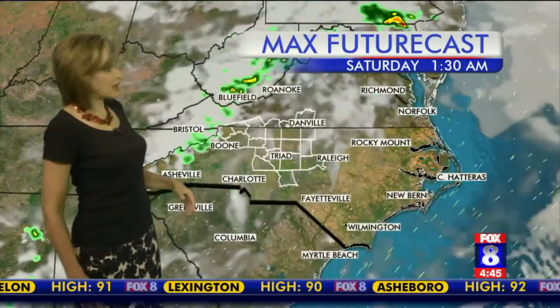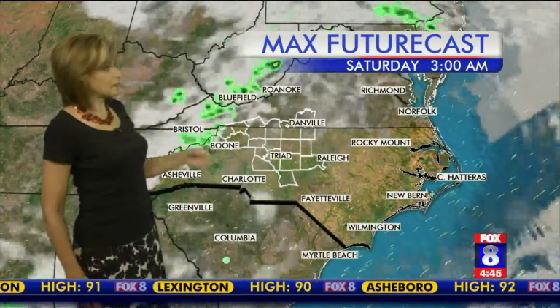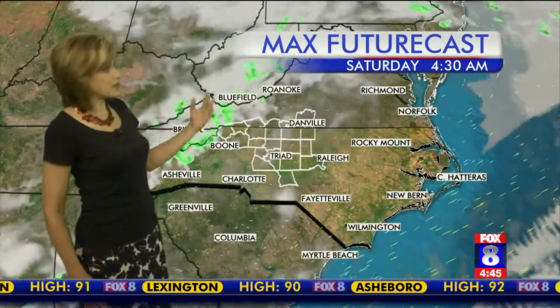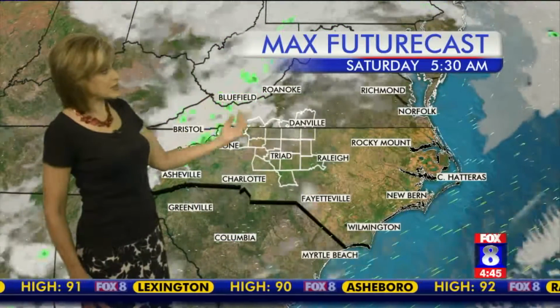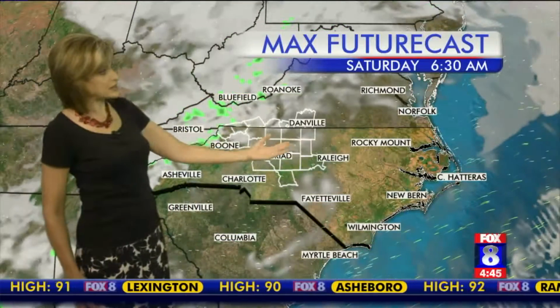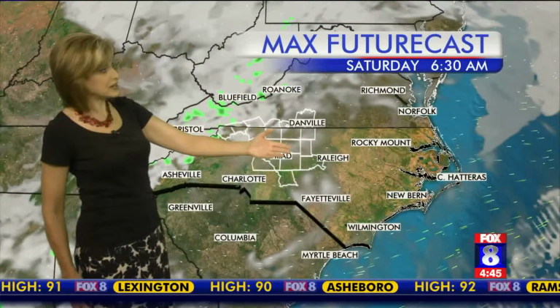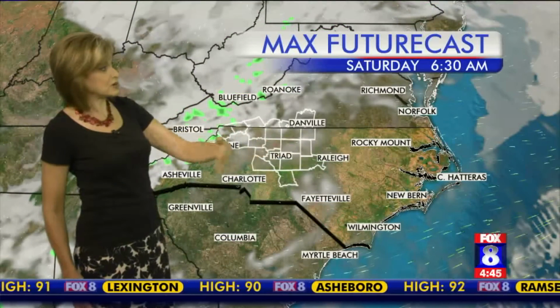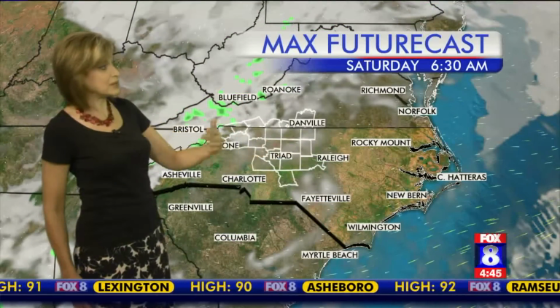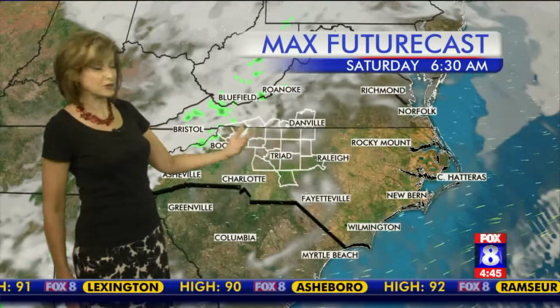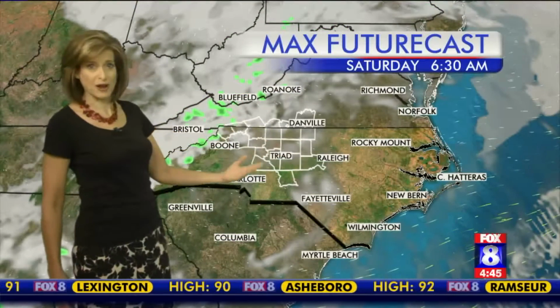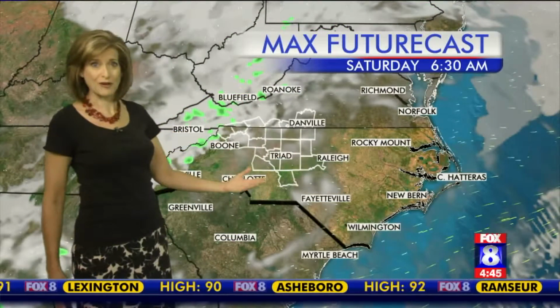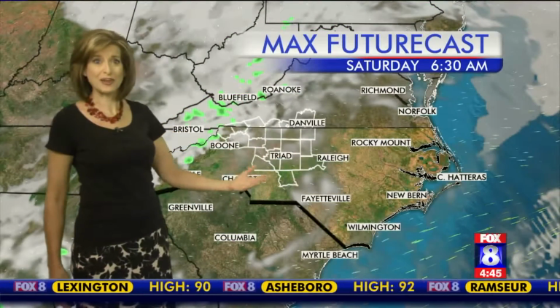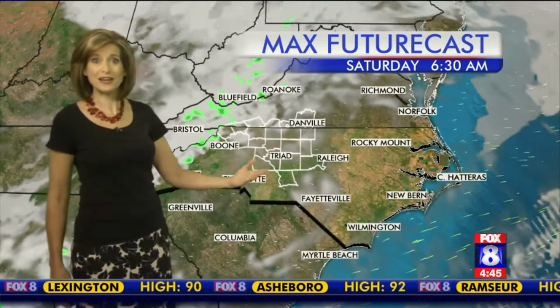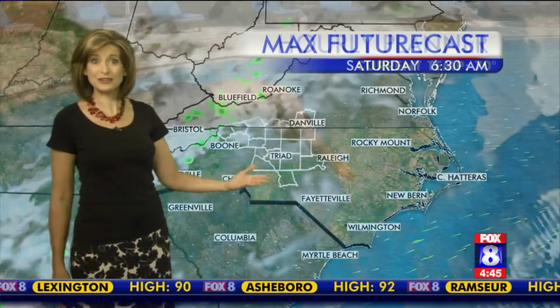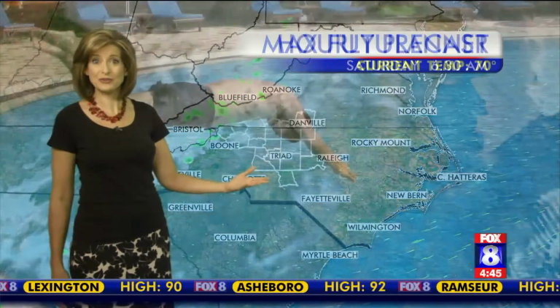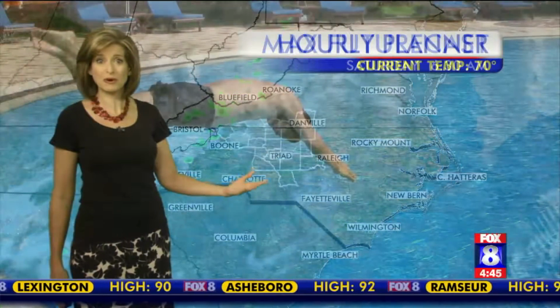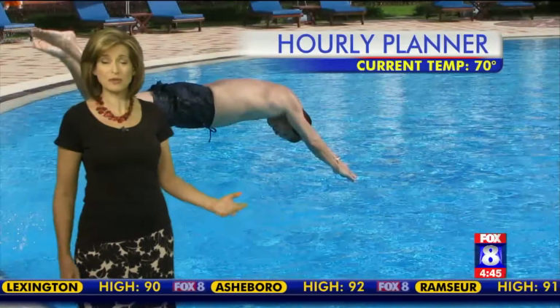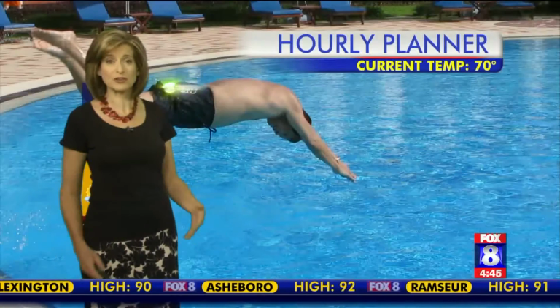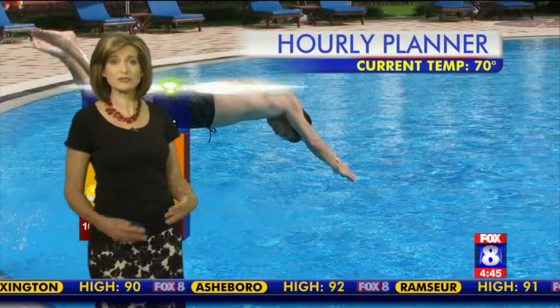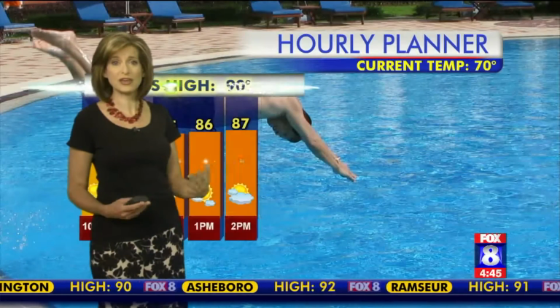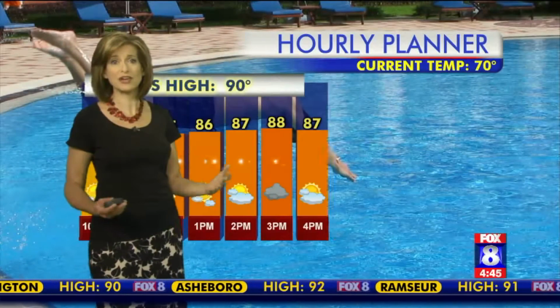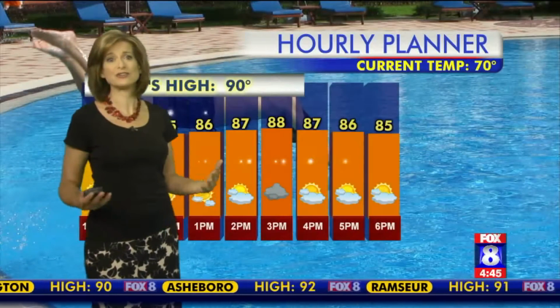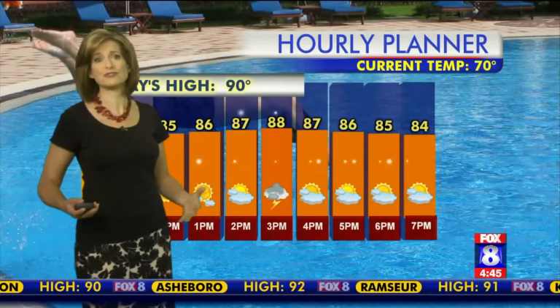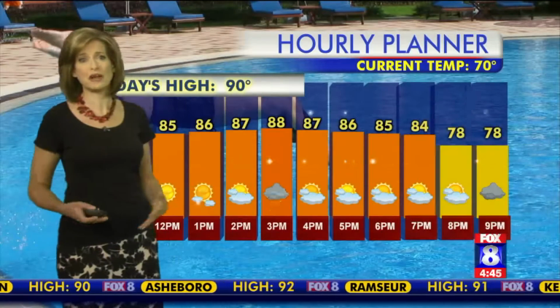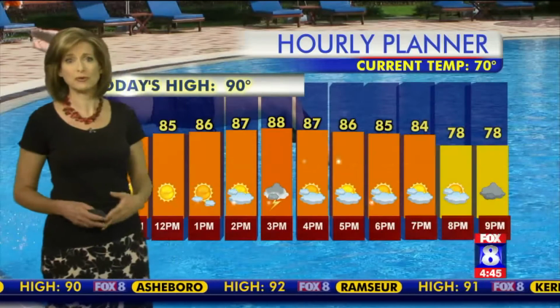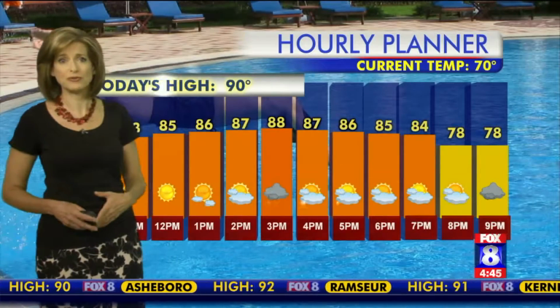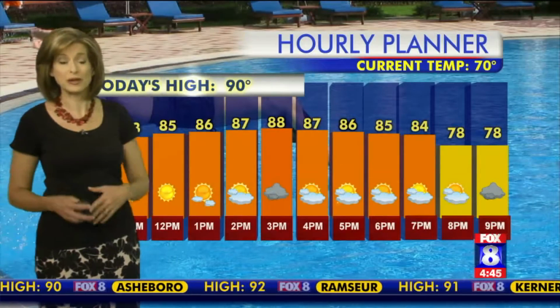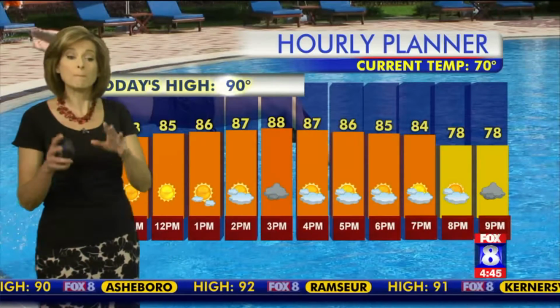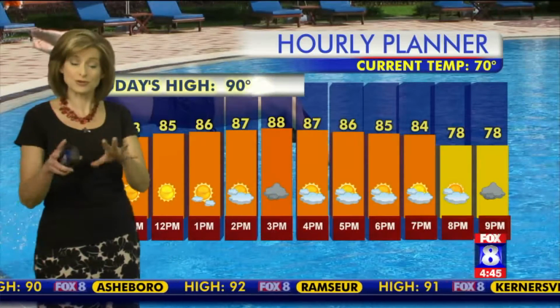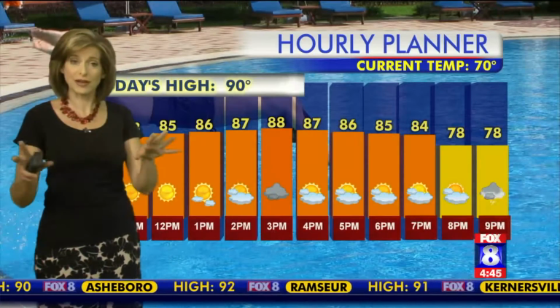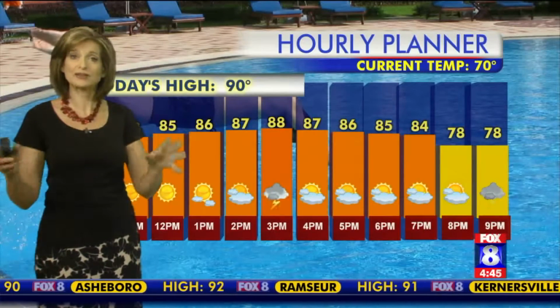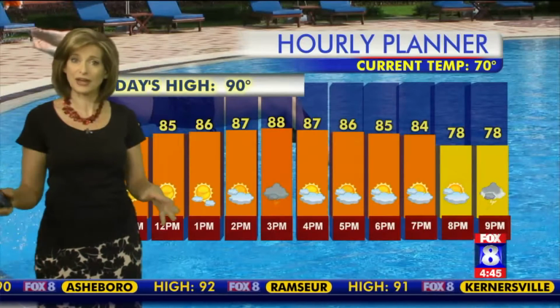As it heads out of here, we get dry overnight and into tomorrow morning. So Saturday is going to start out beautifully, much like today.